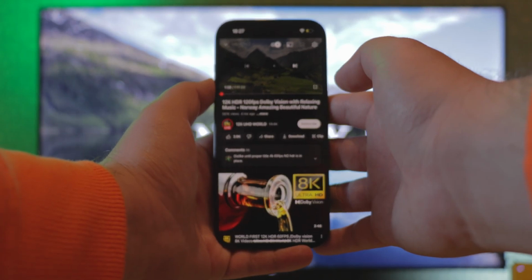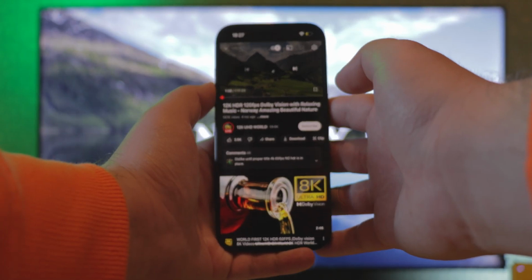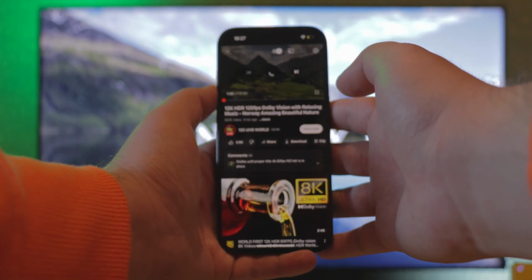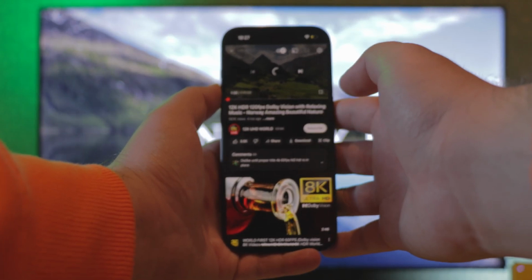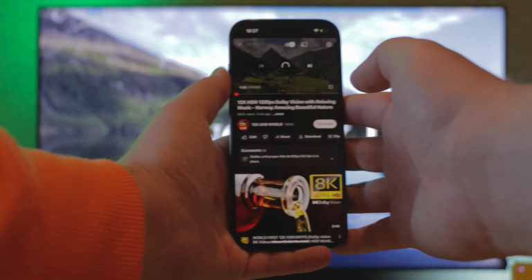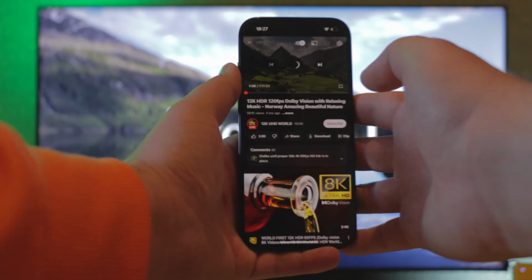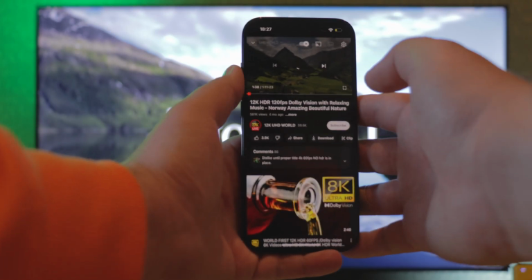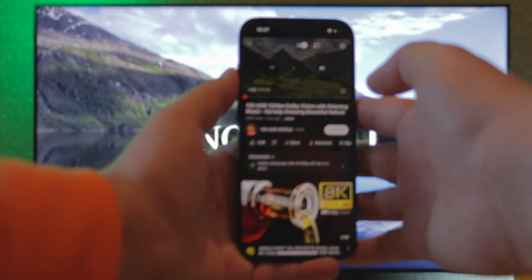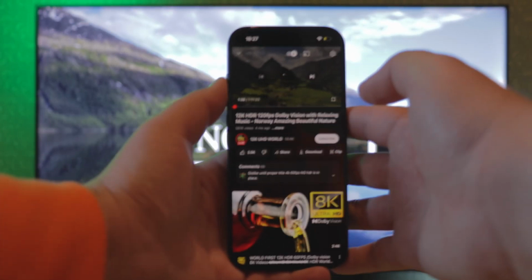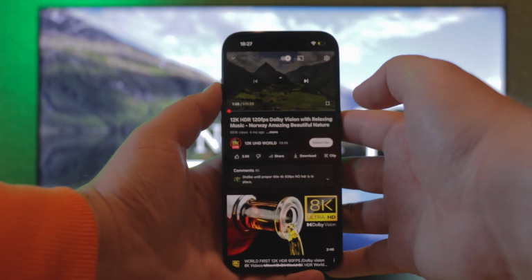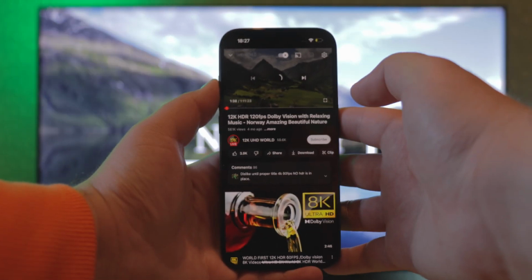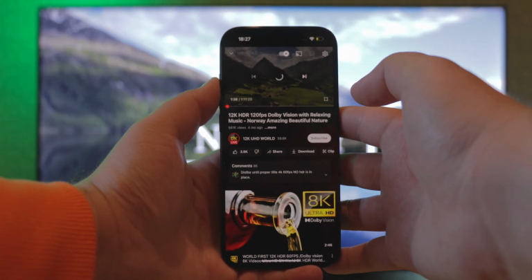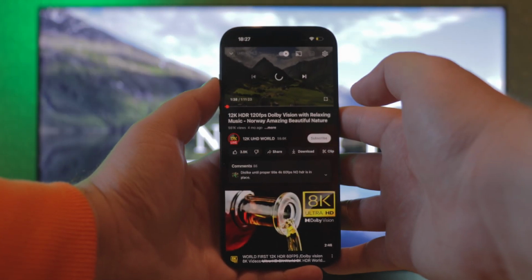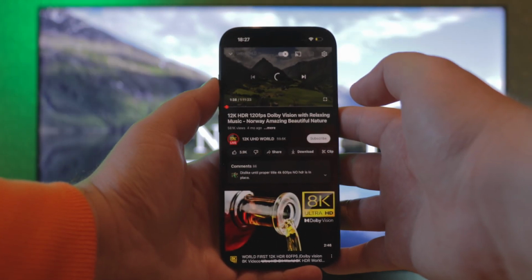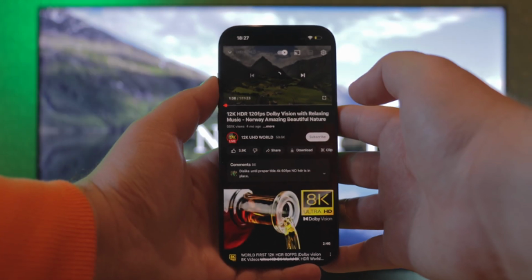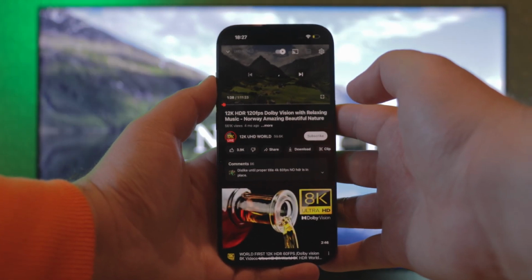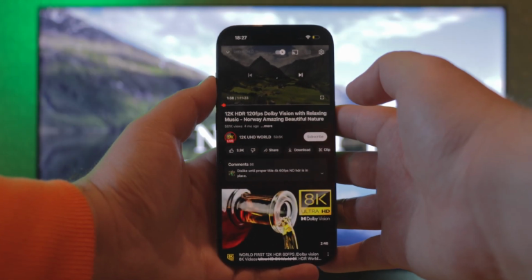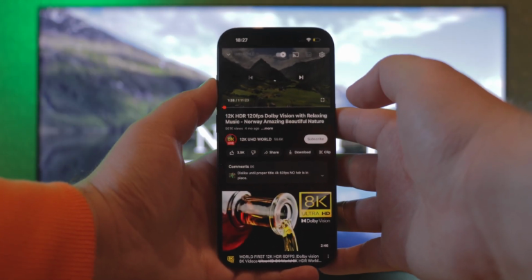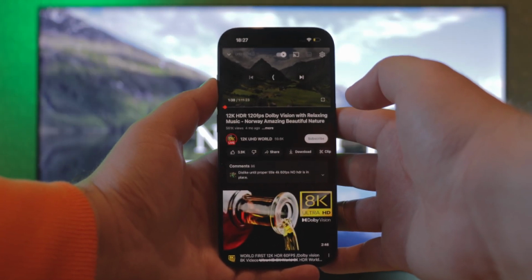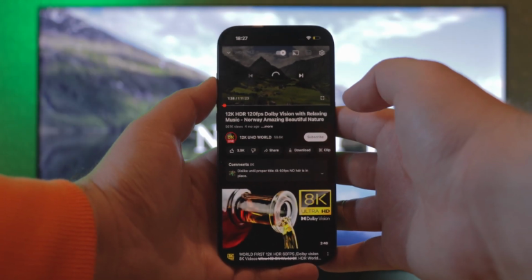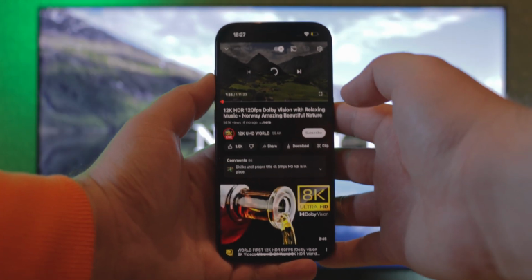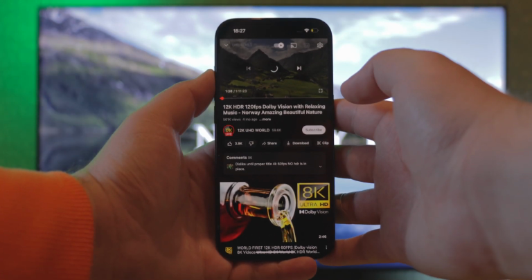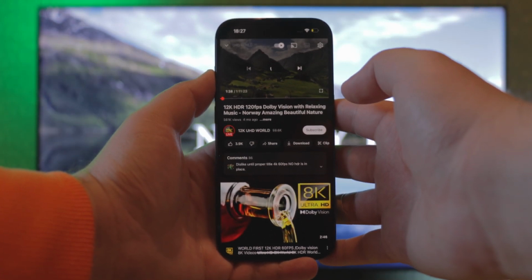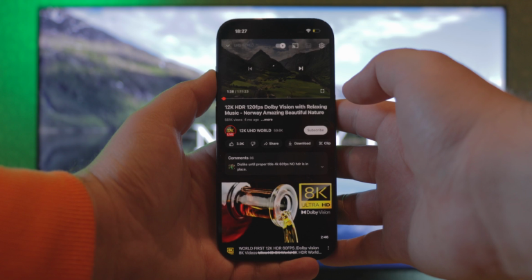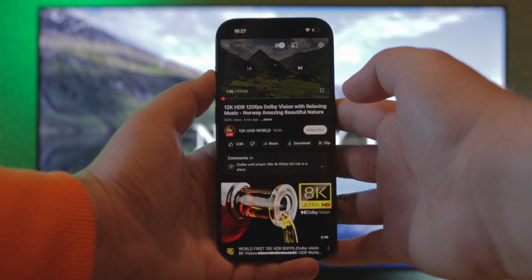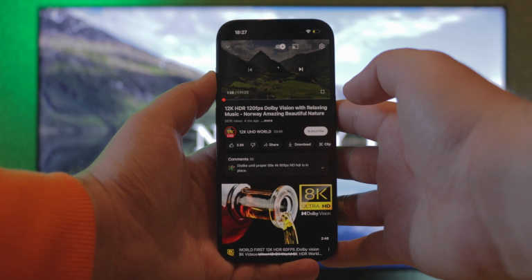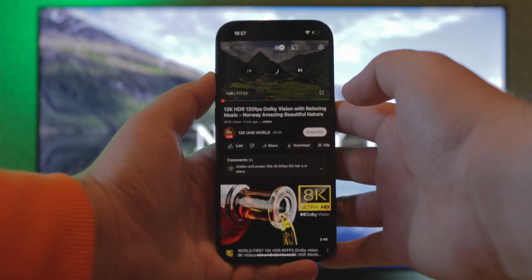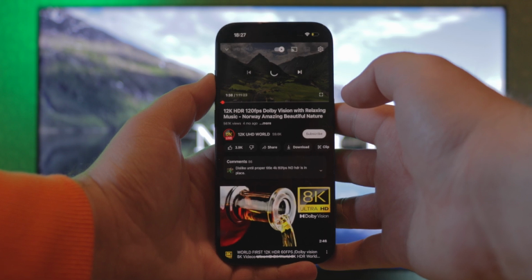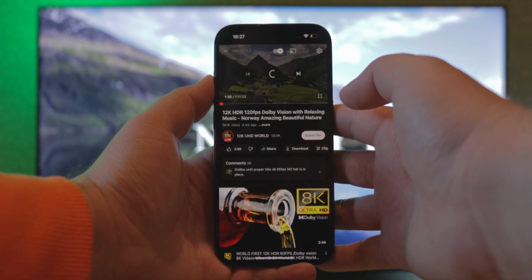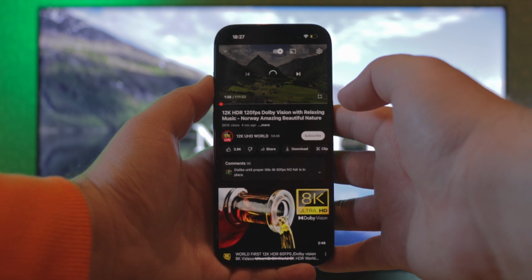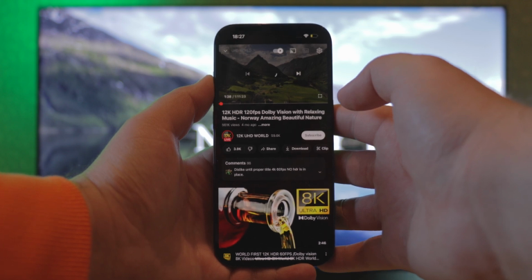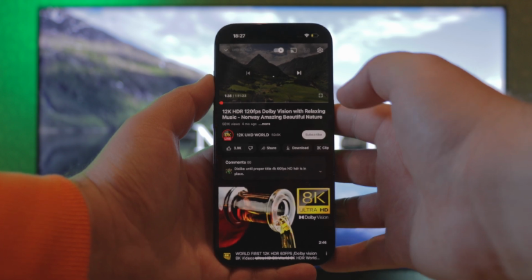Try using a different device, like your phone, to check if the video you wanted will load and work fine.